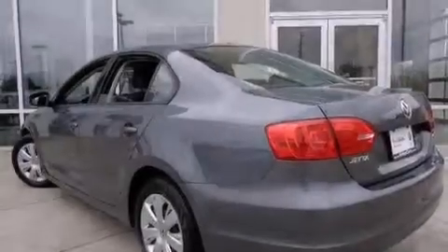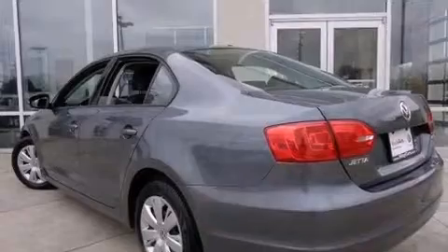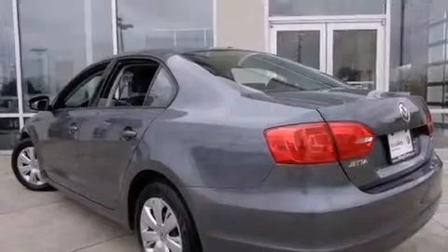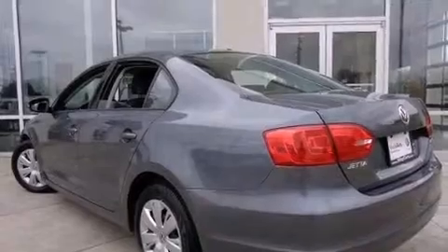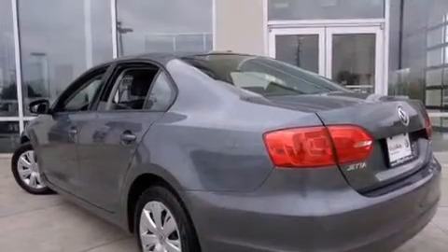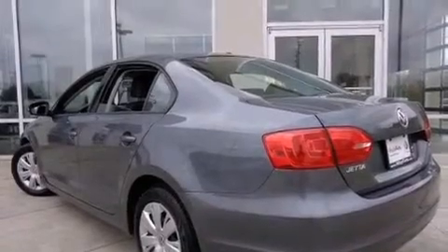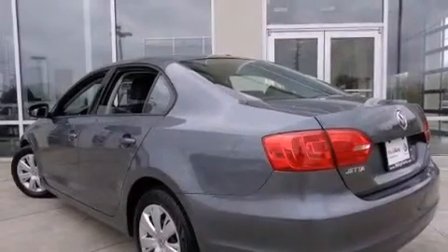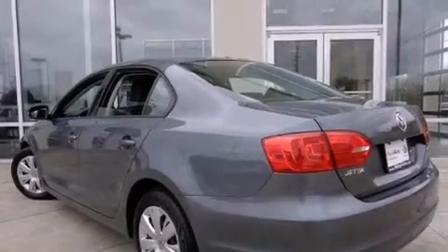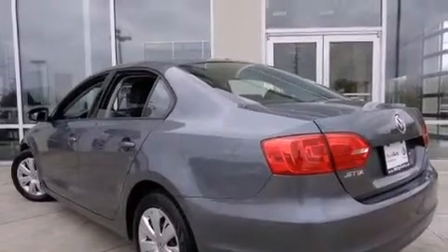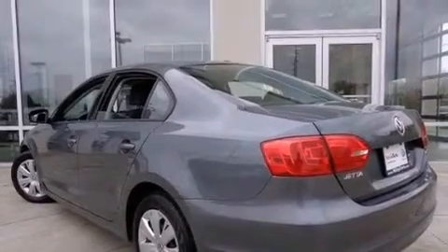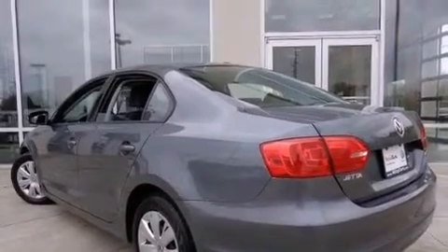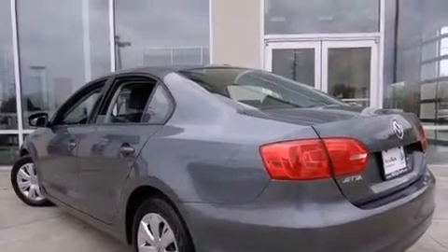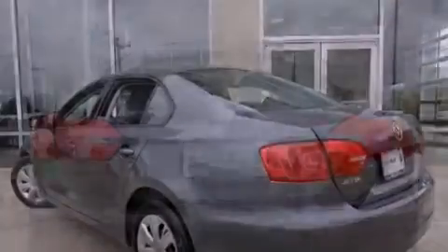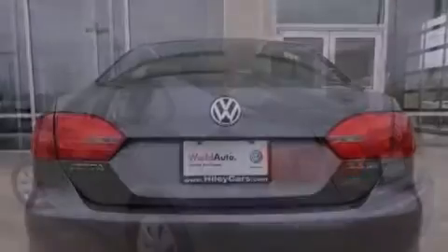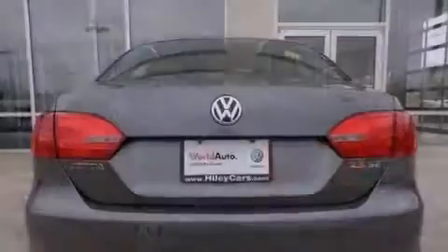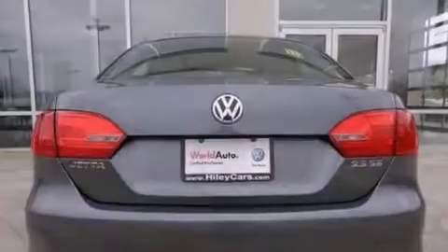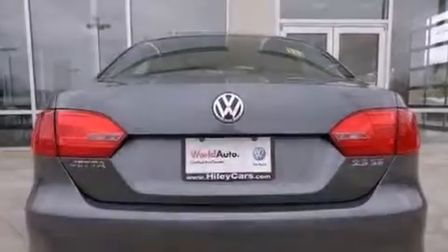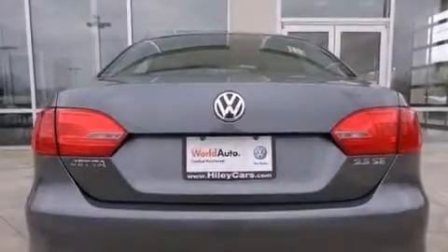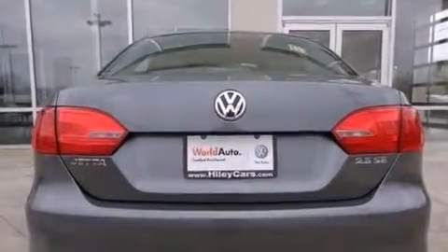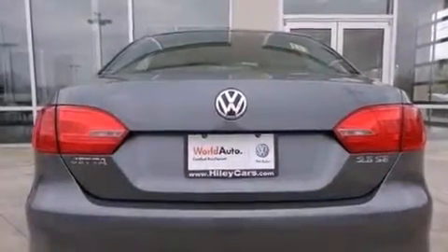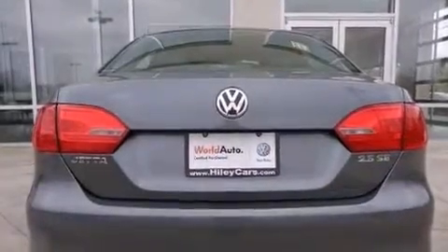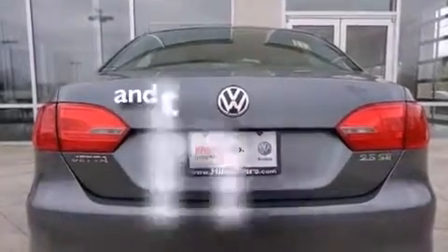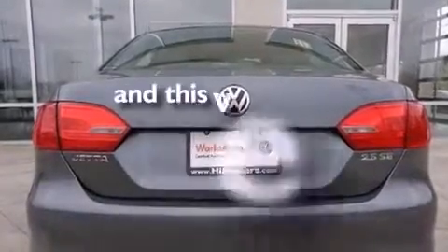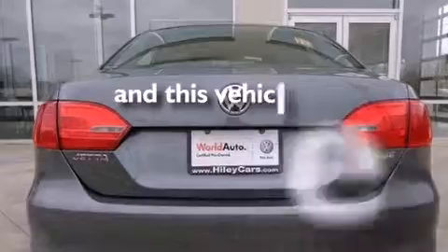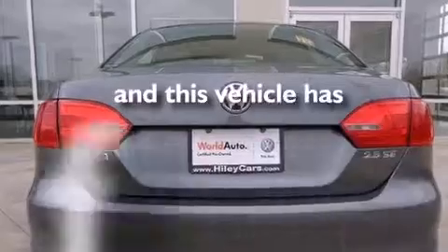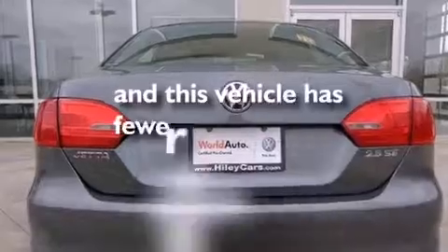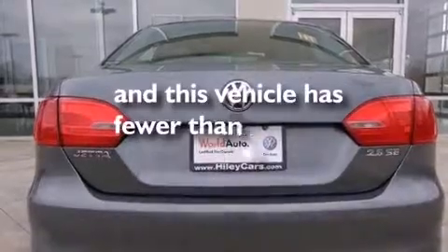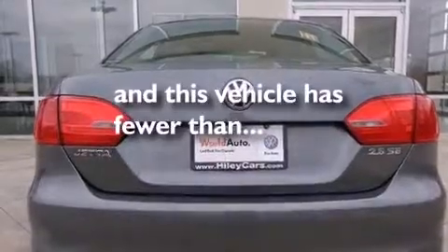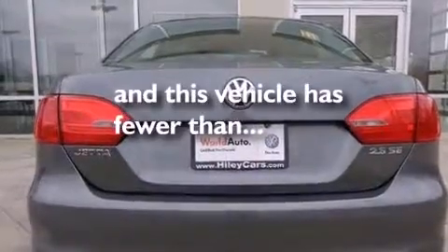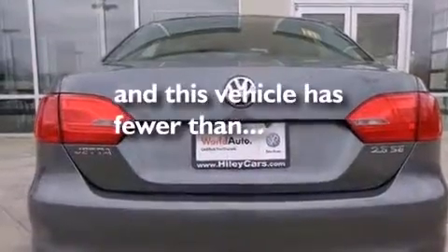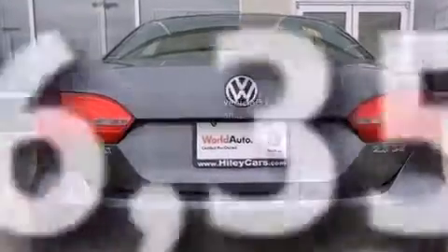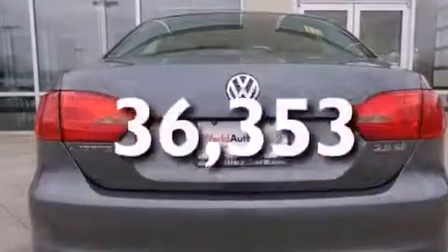Additional features include side curtain airbags, latch-ready child seat anchors, air conditioning, and this vehicle has fewer than 37,000 miles on the odometer.